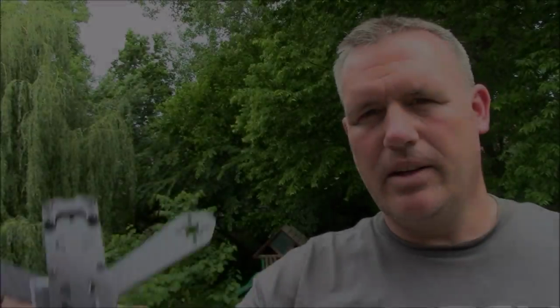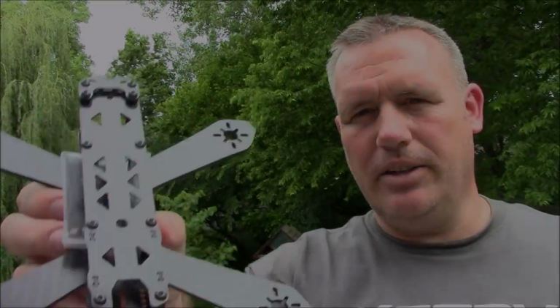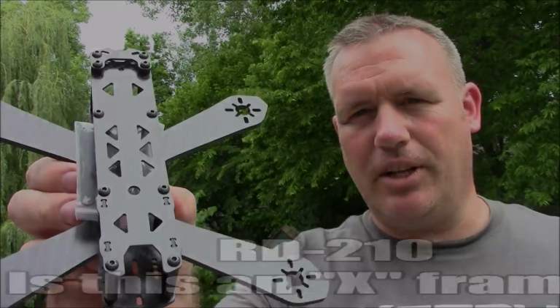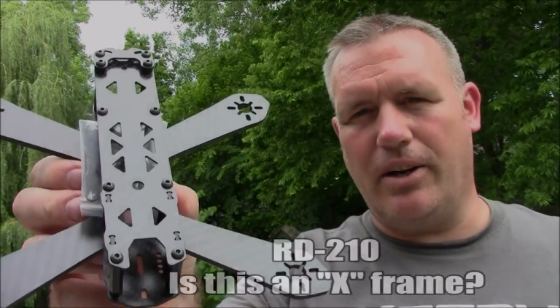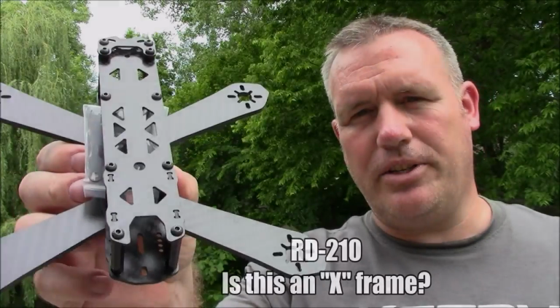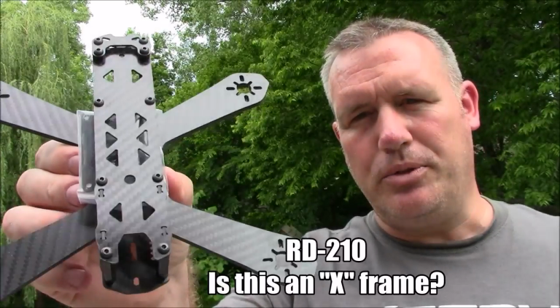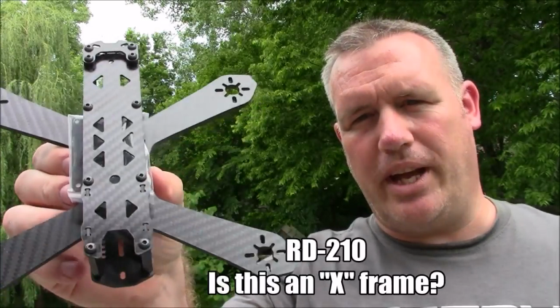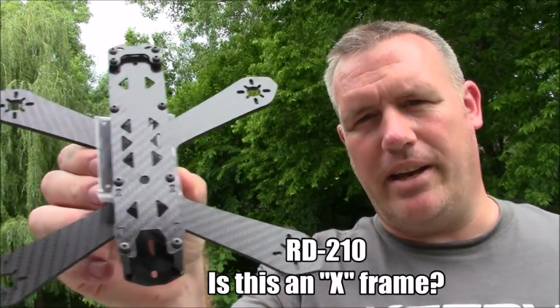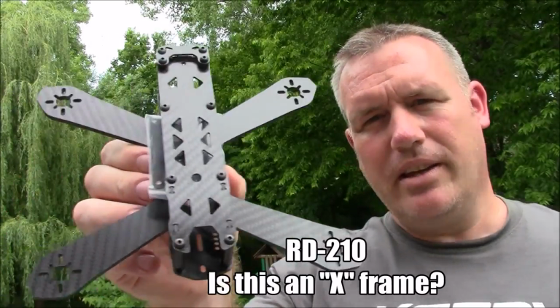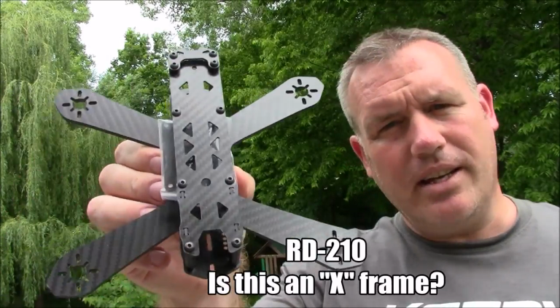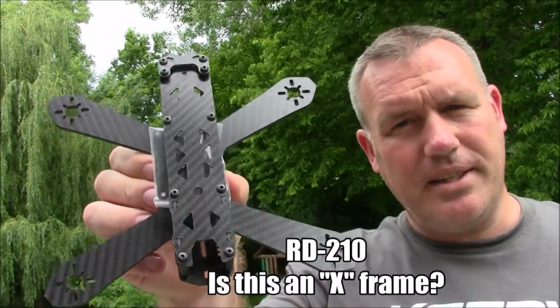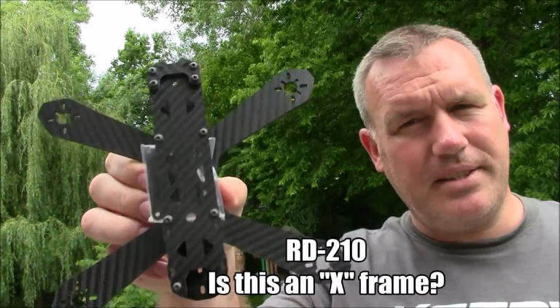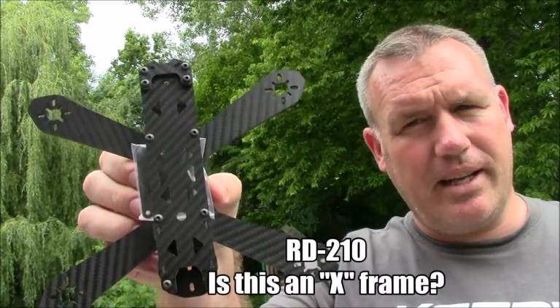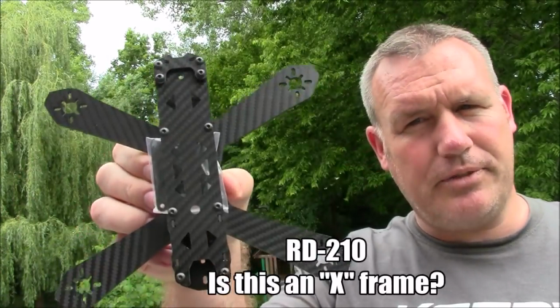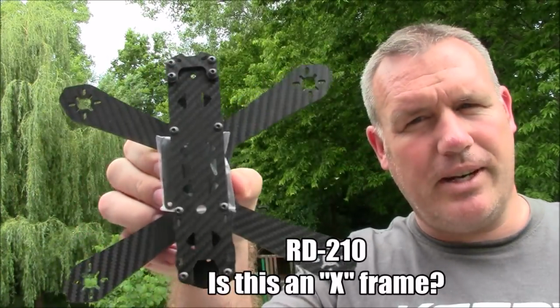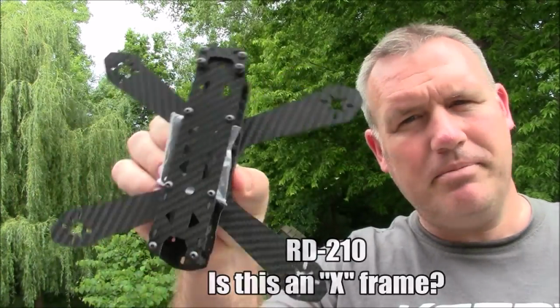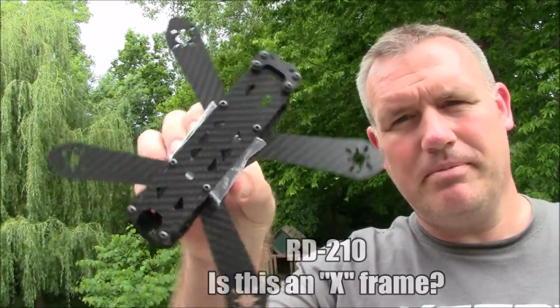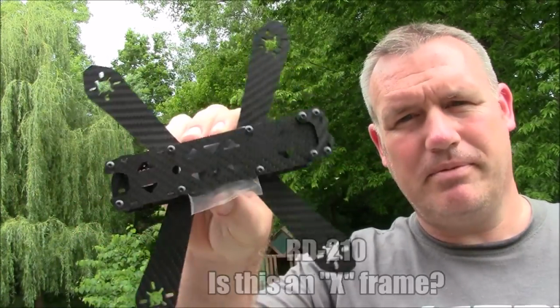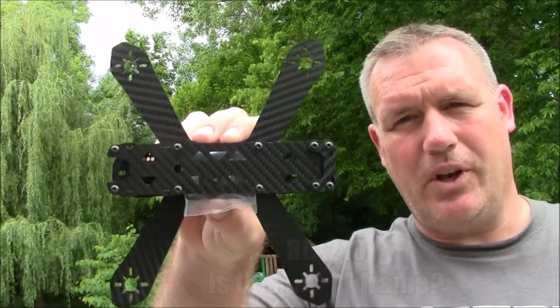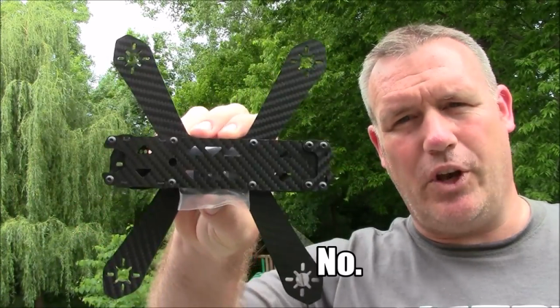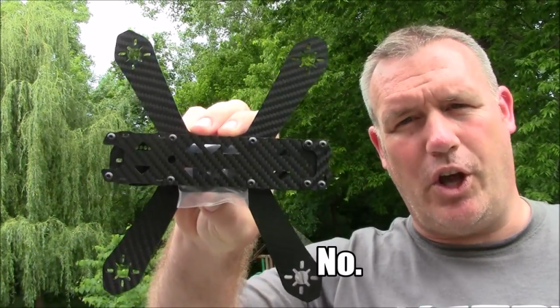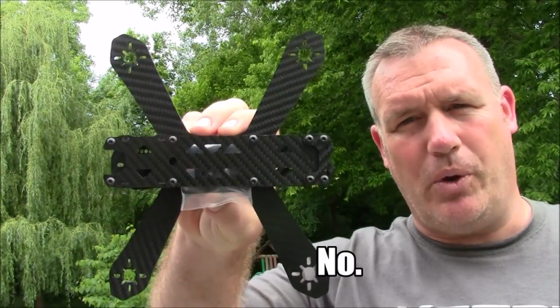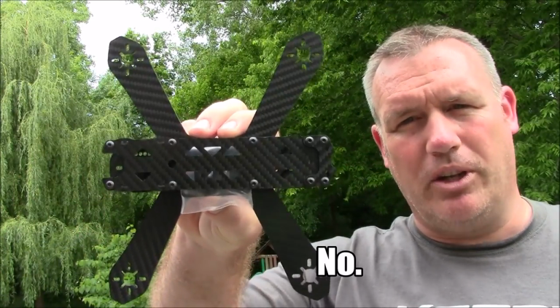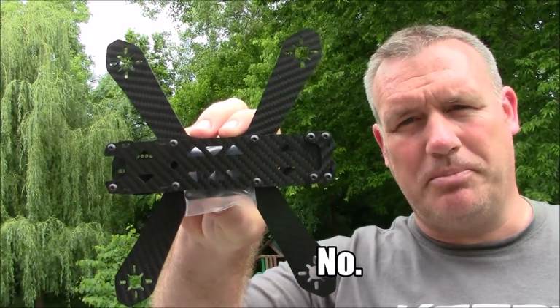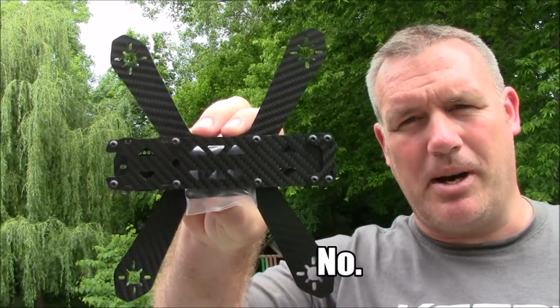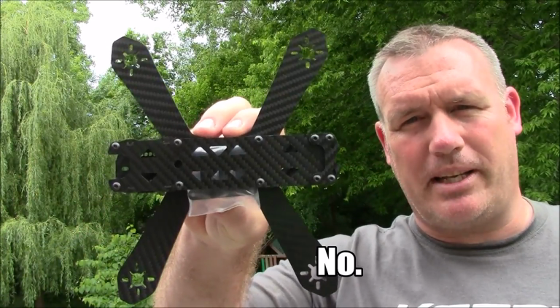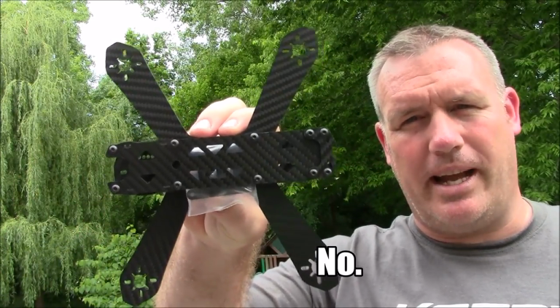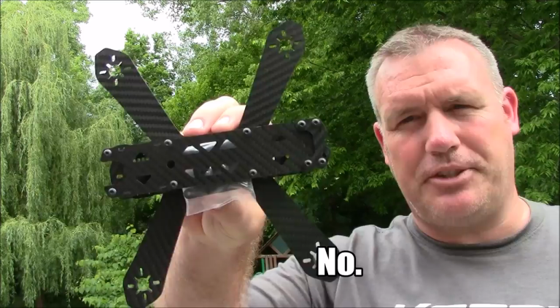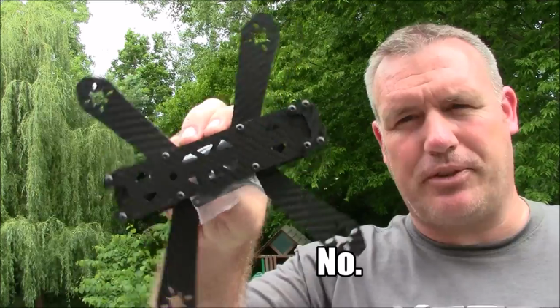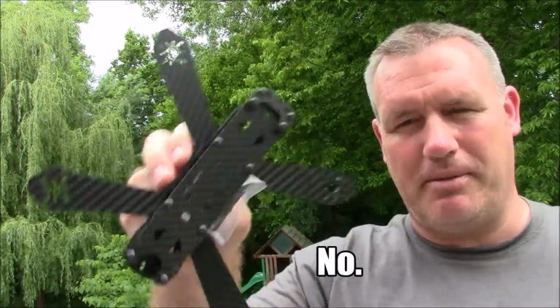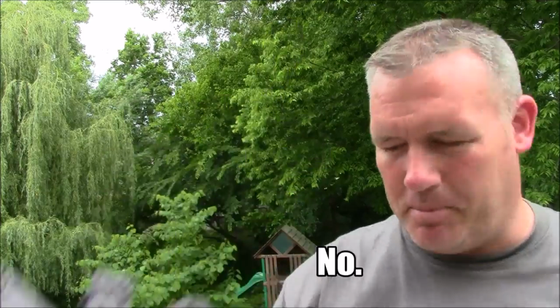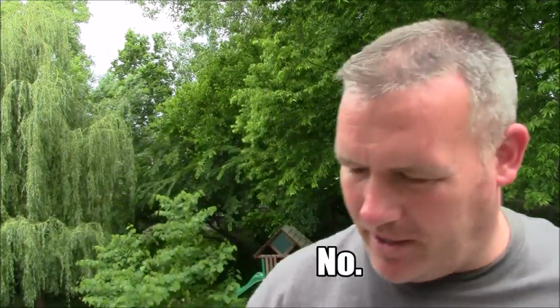Here's the RD-210. Is this an X-frame? No, it looks more like an H-frame to me.